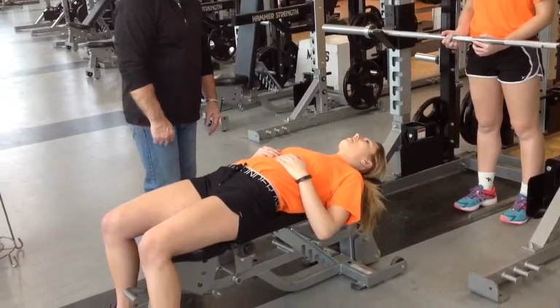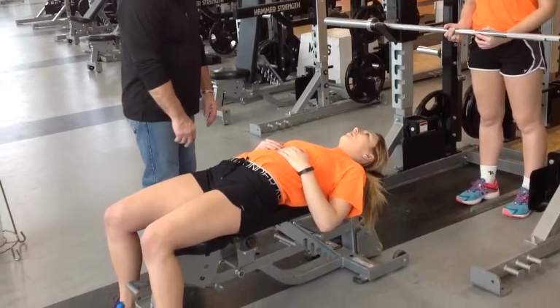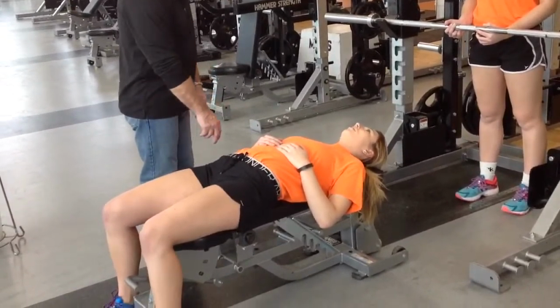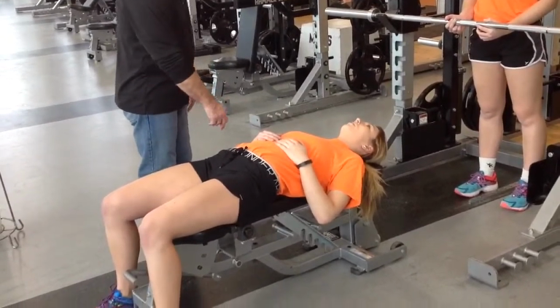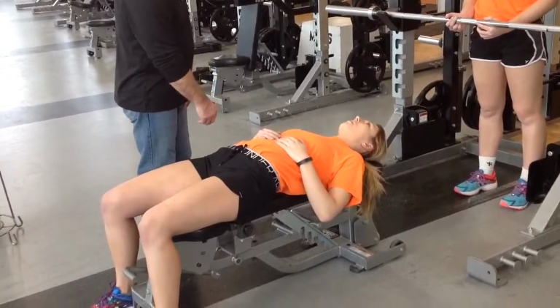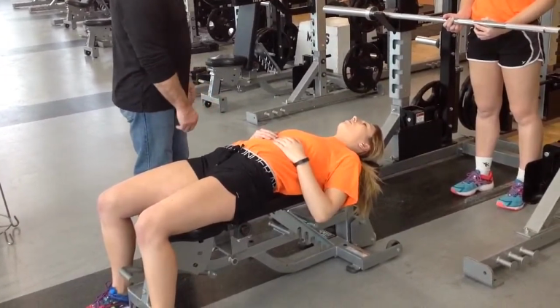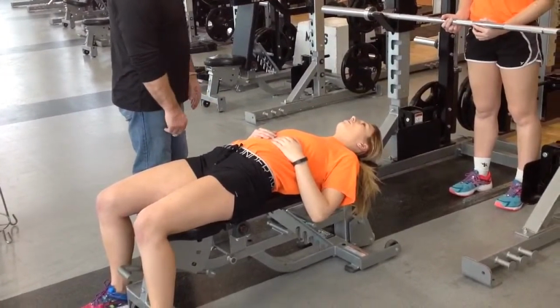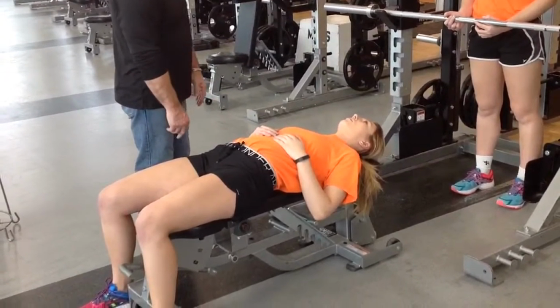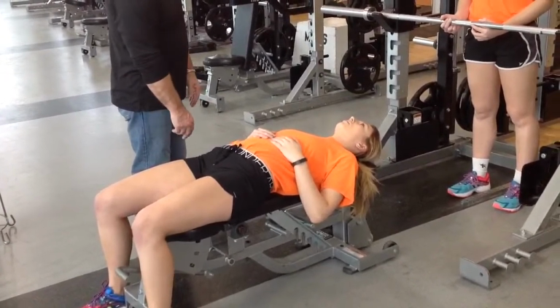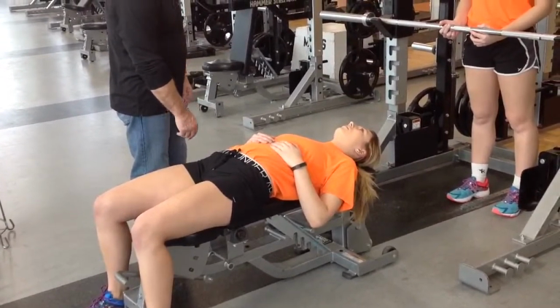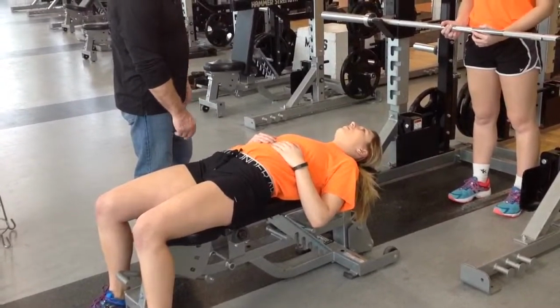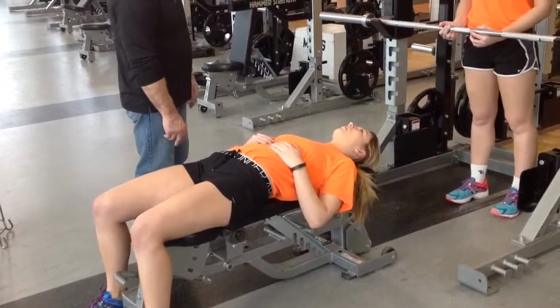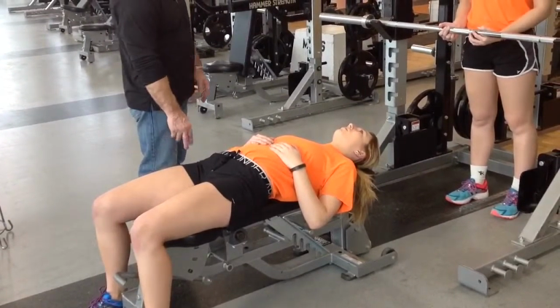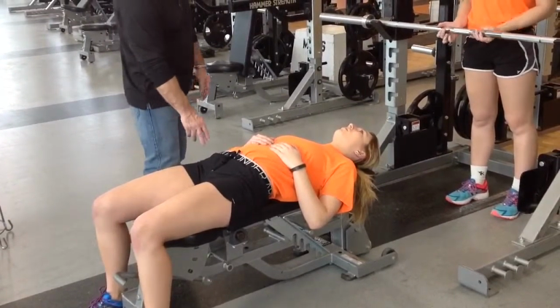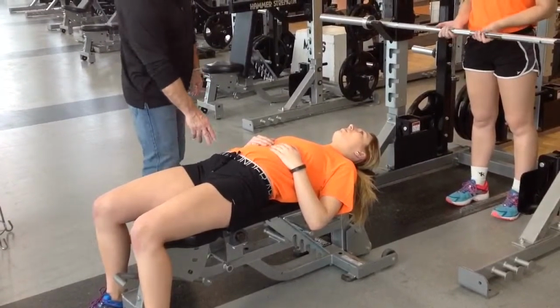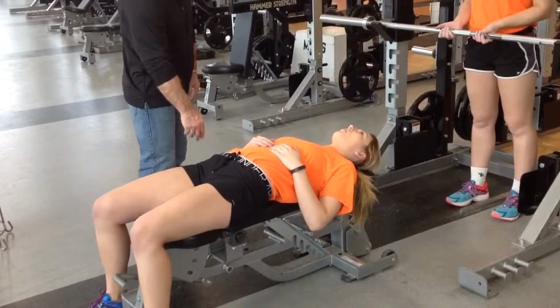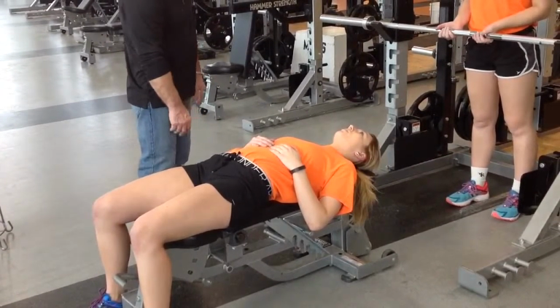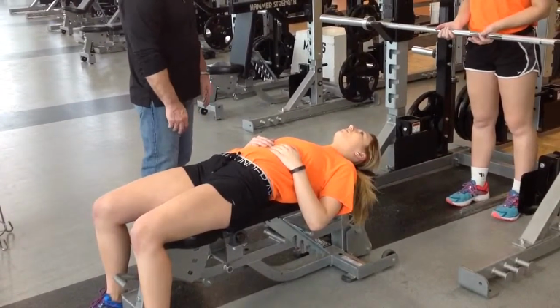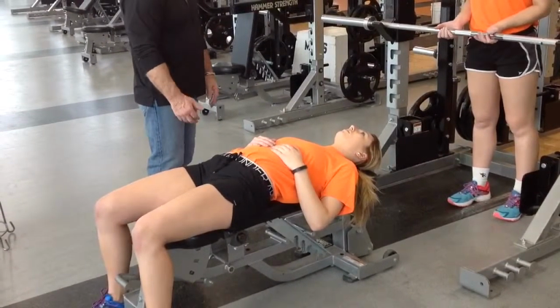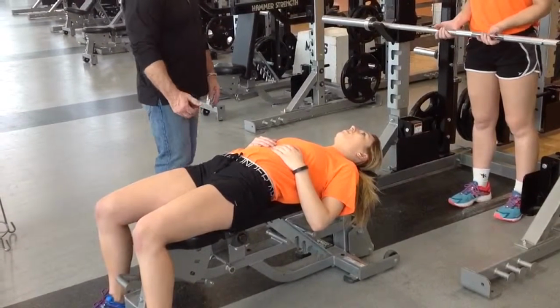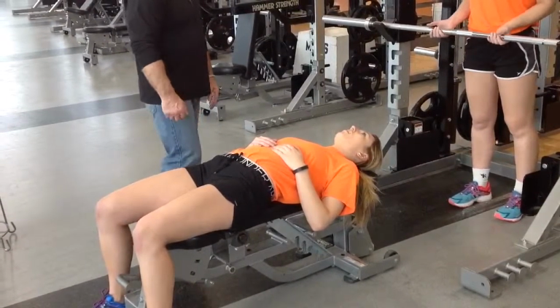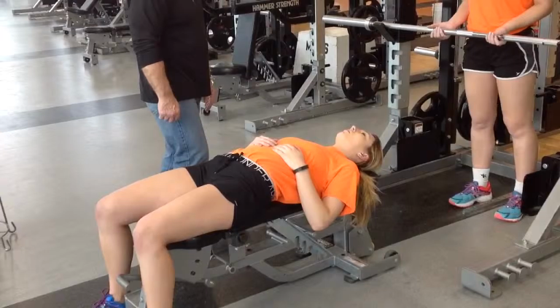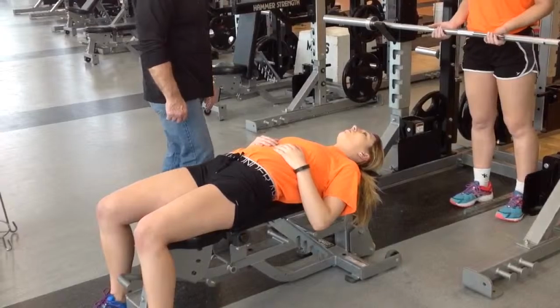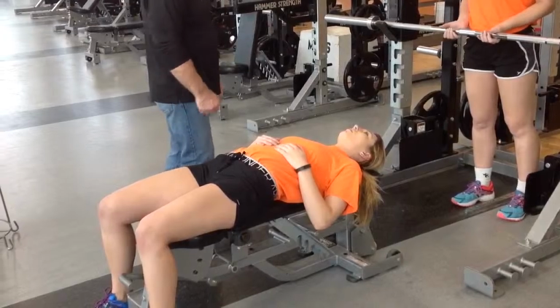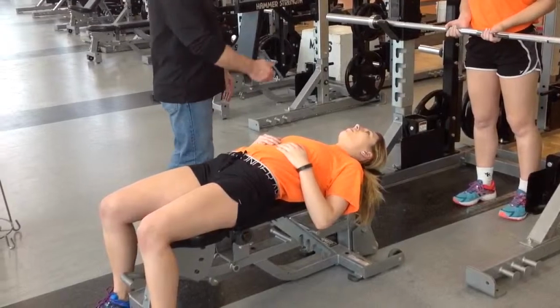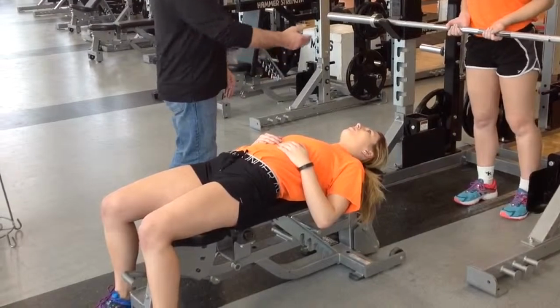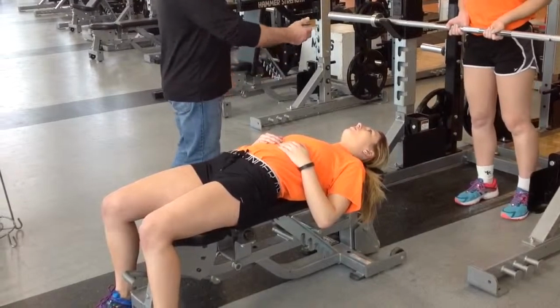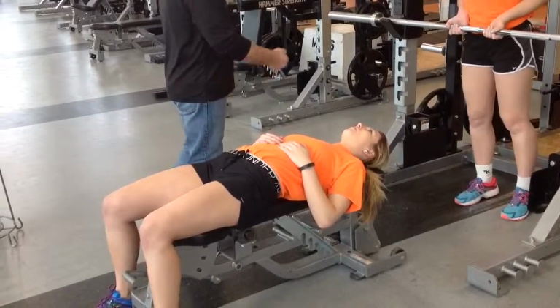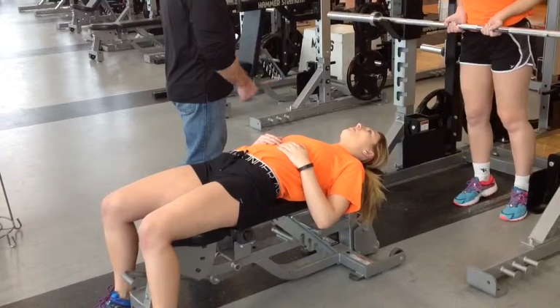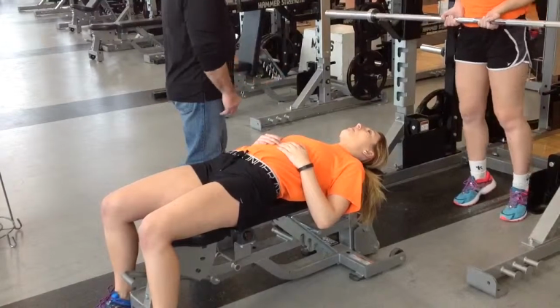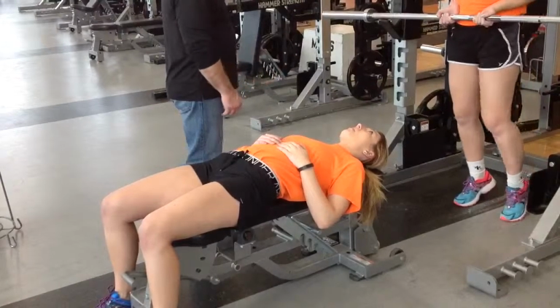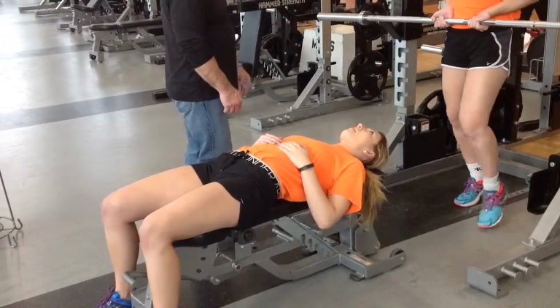Create that gap in your lower back right here, and bring your hips up. Then bring the bar up.